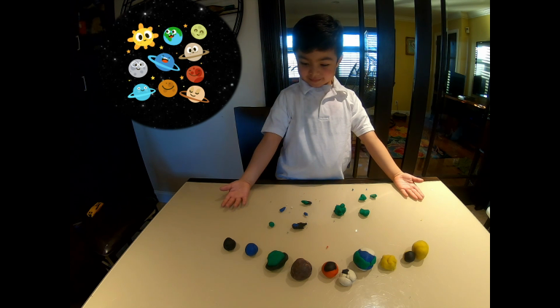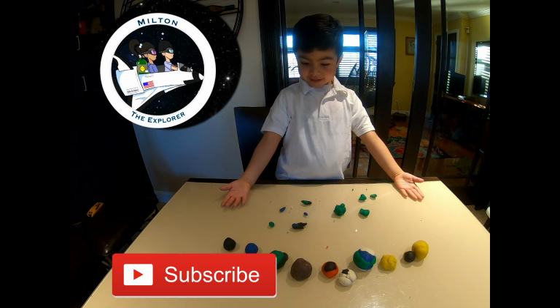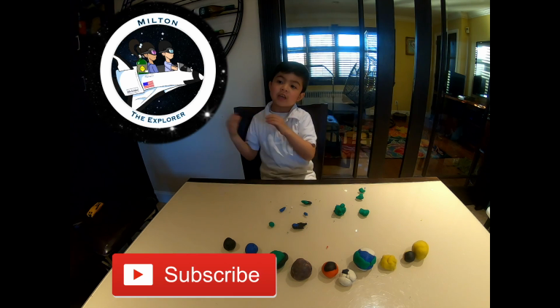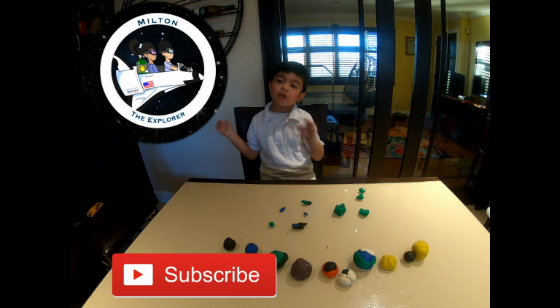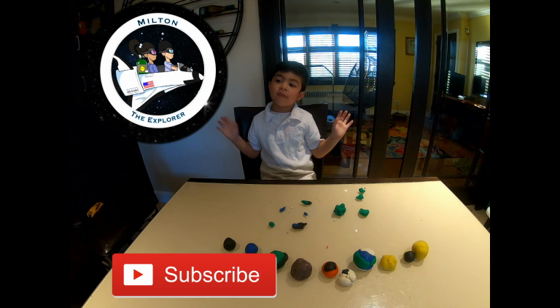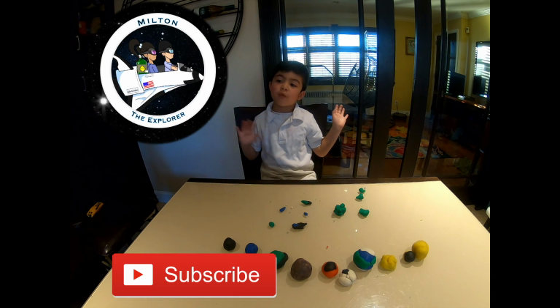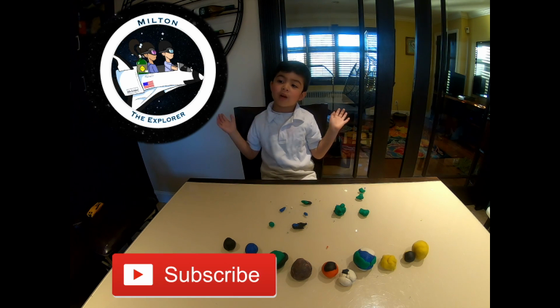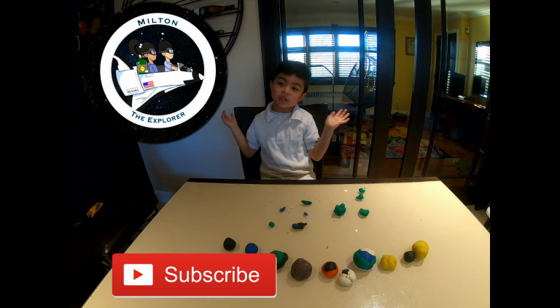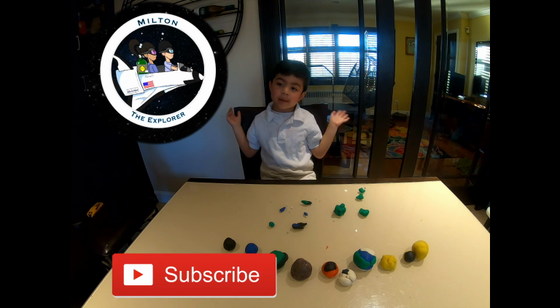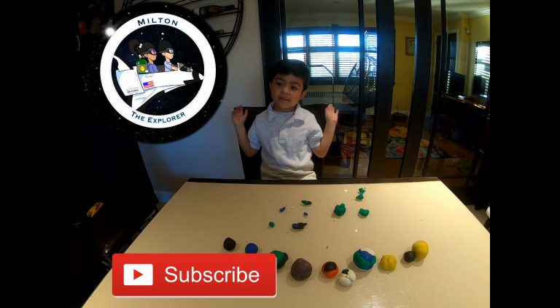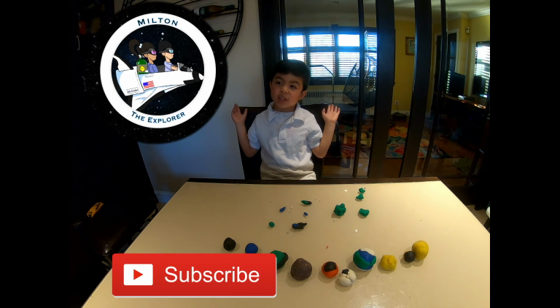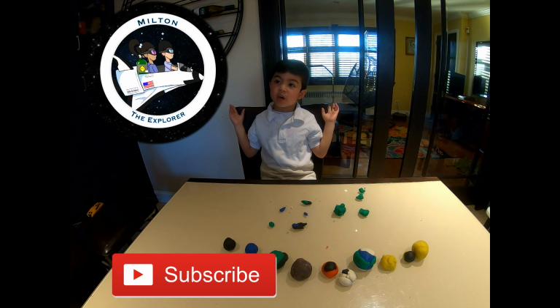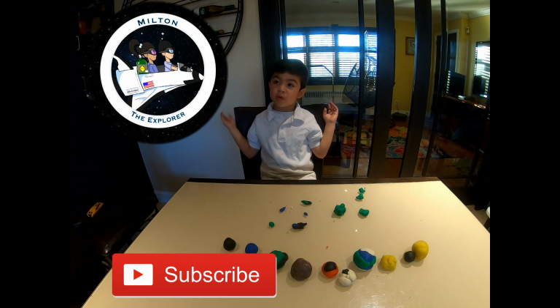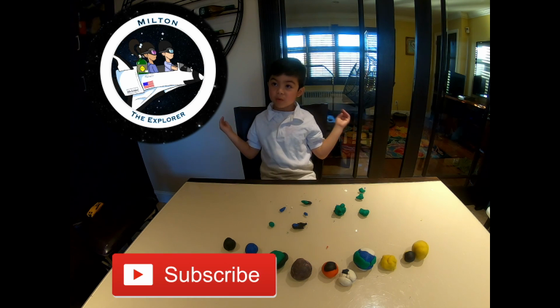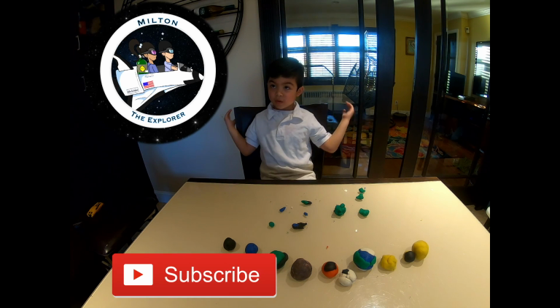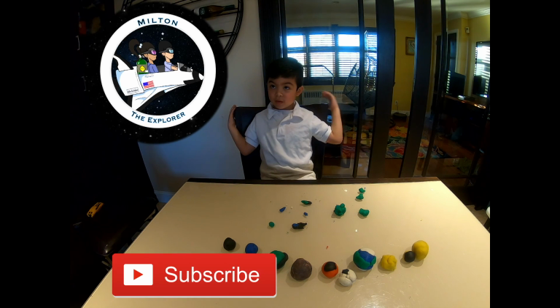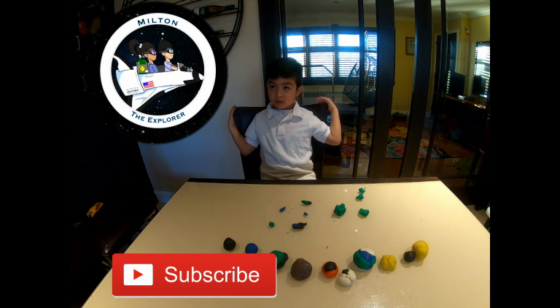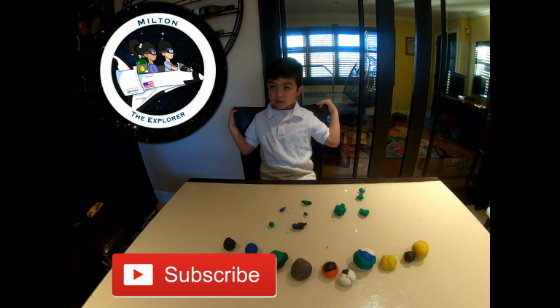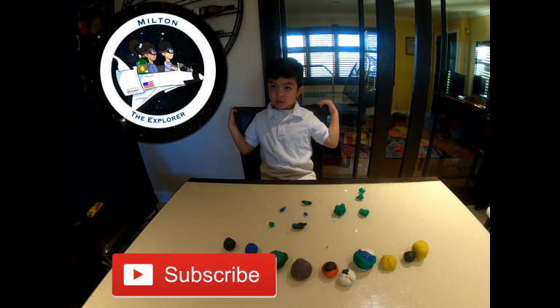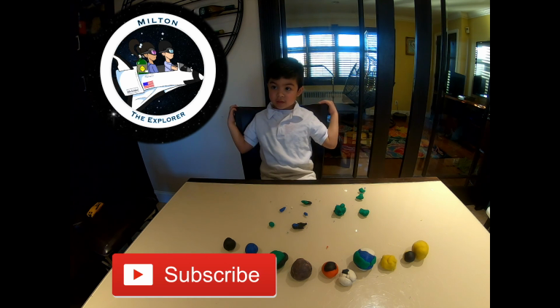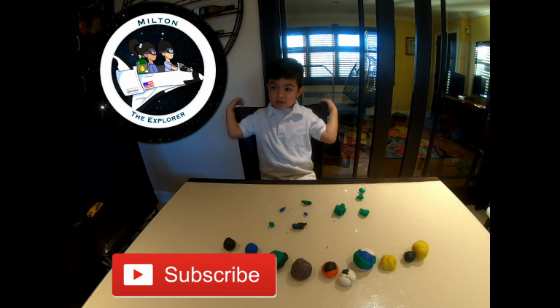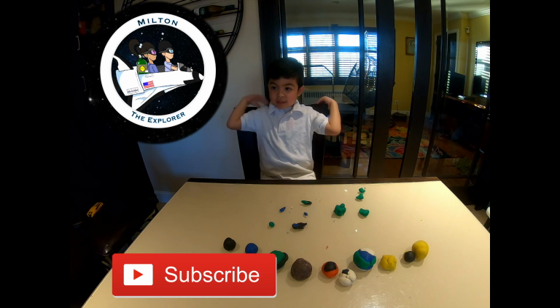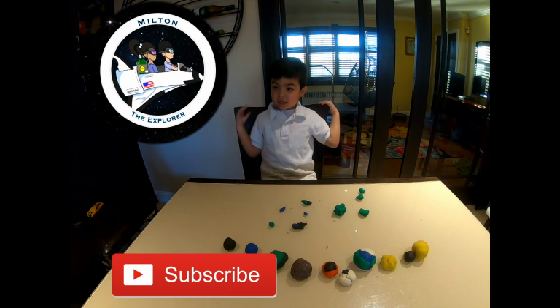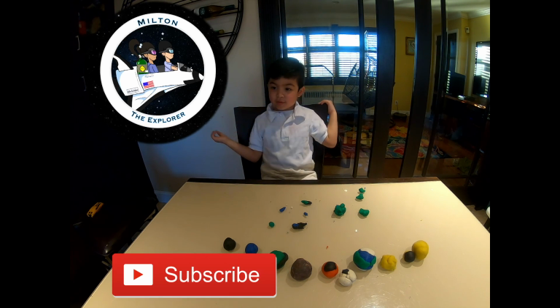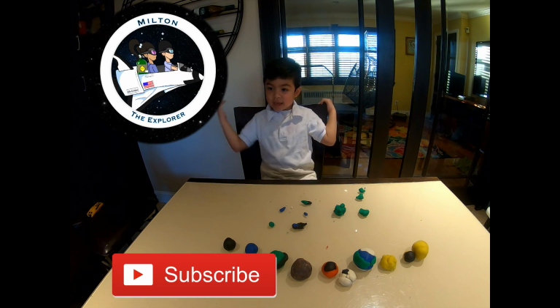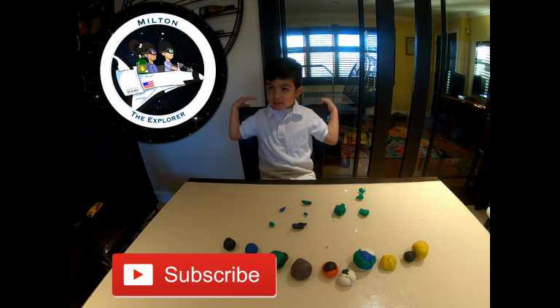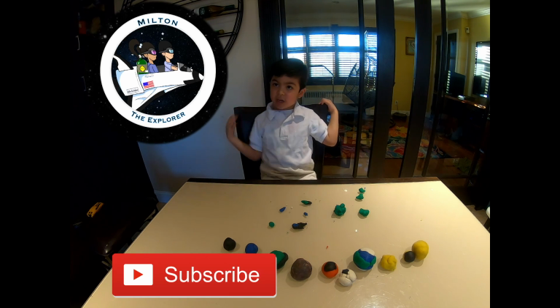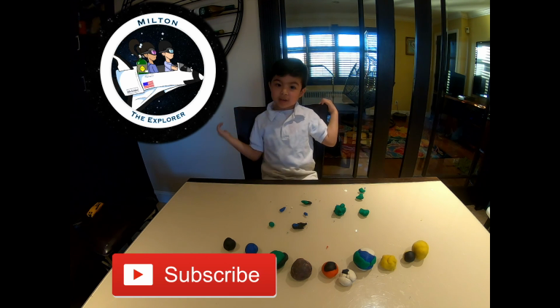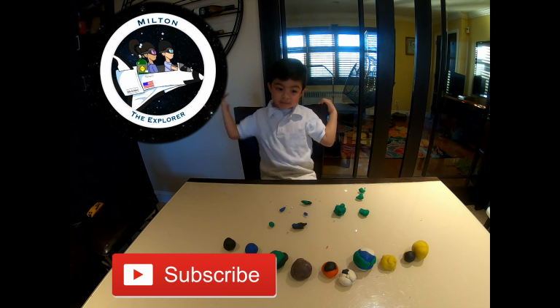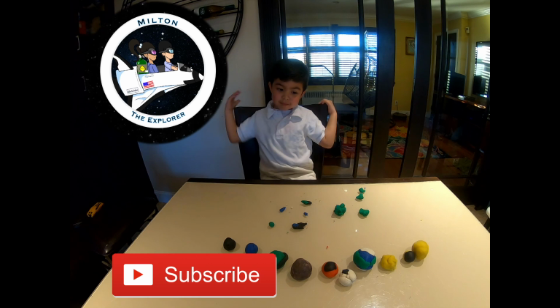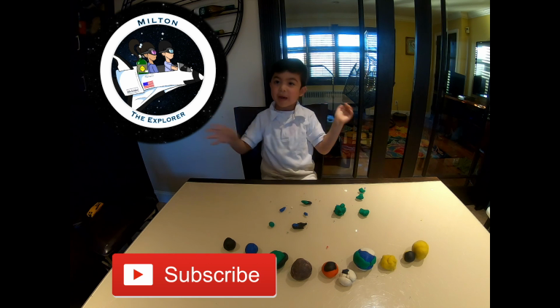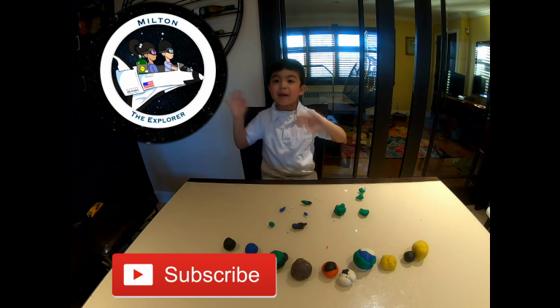Thank you for watching my video. See you next time. Bye-bye.